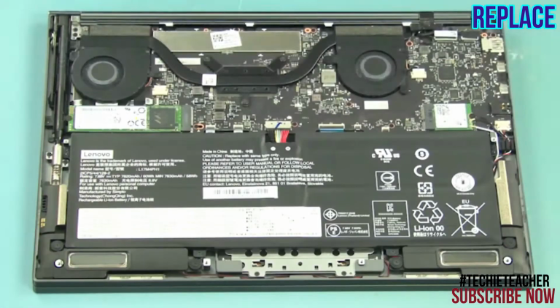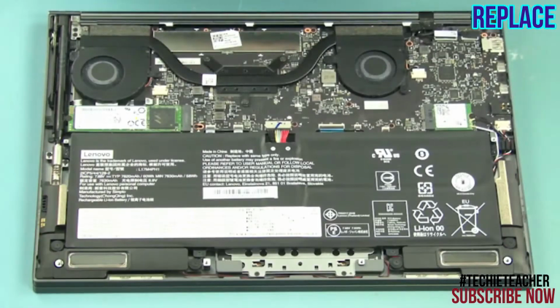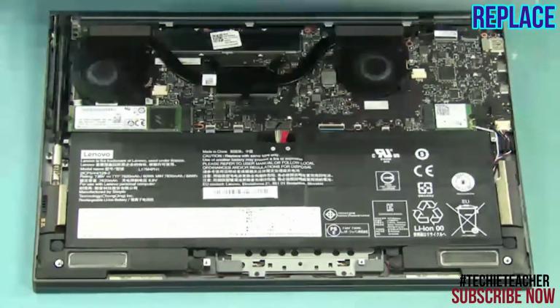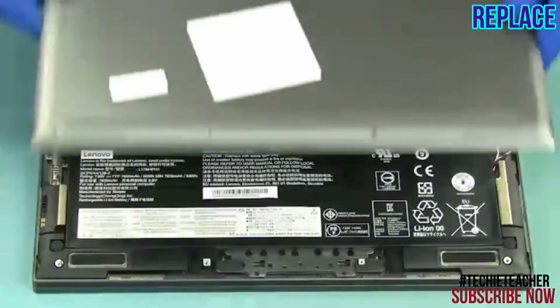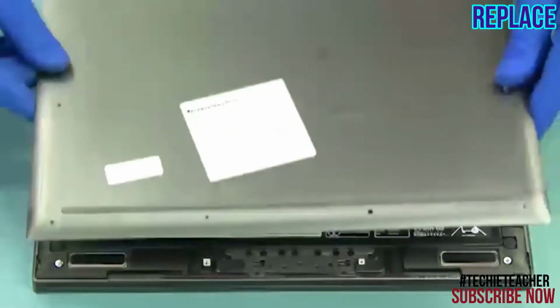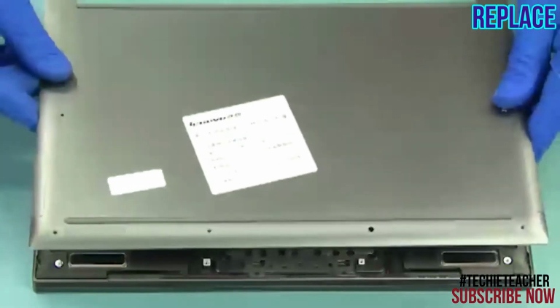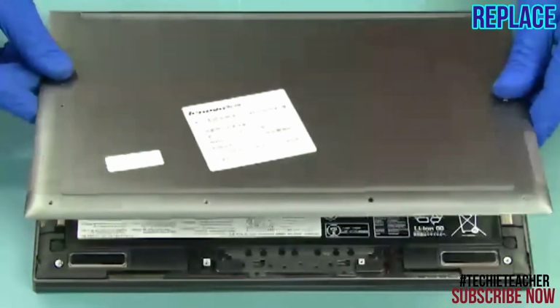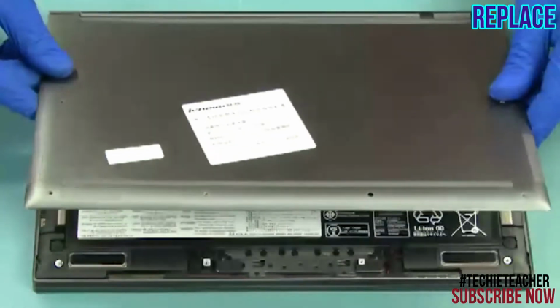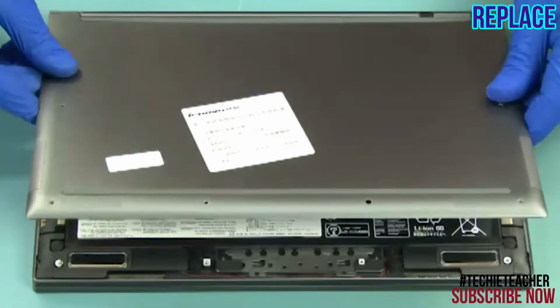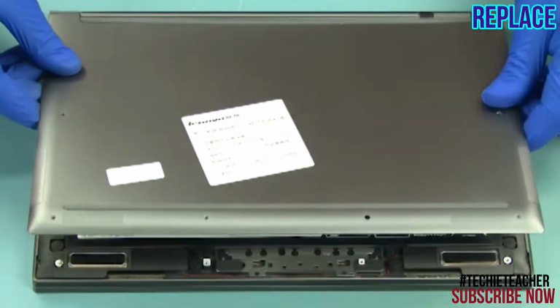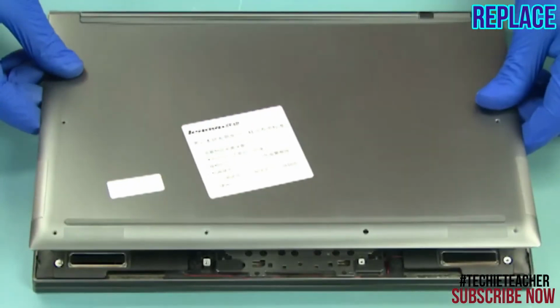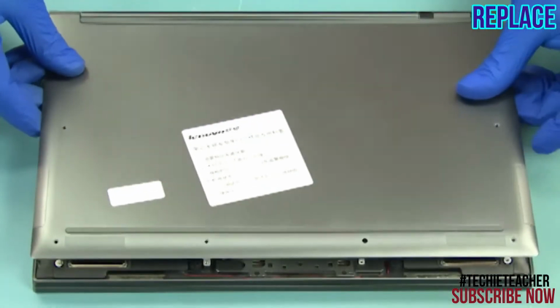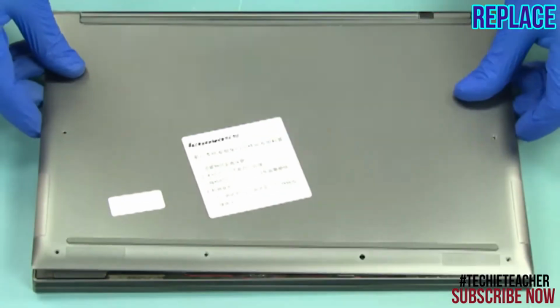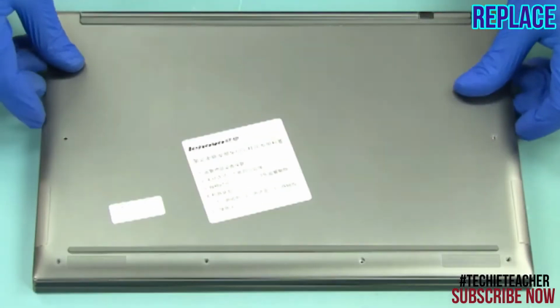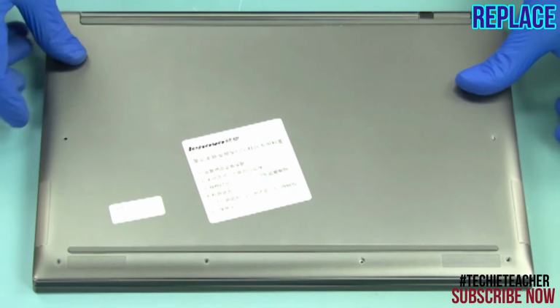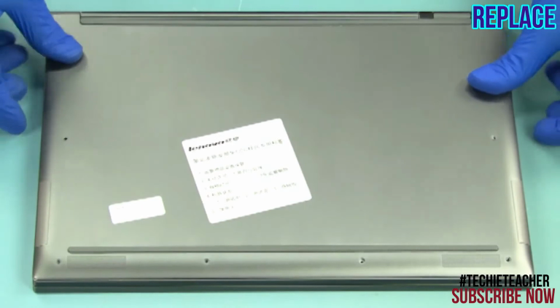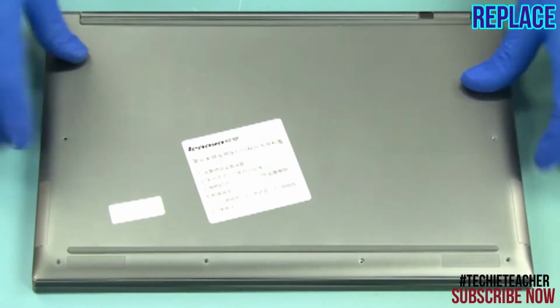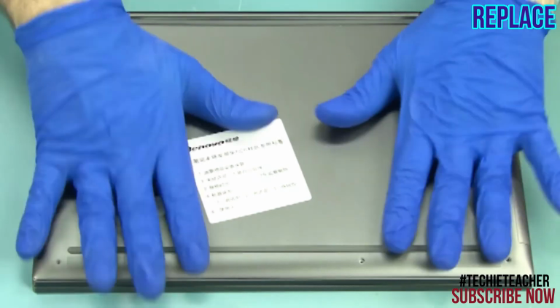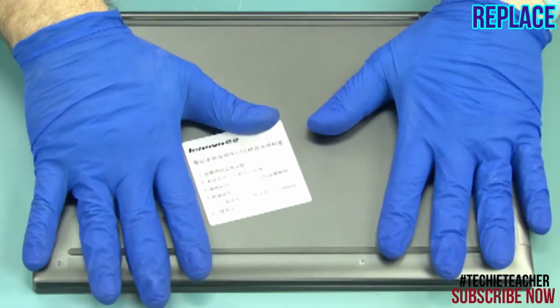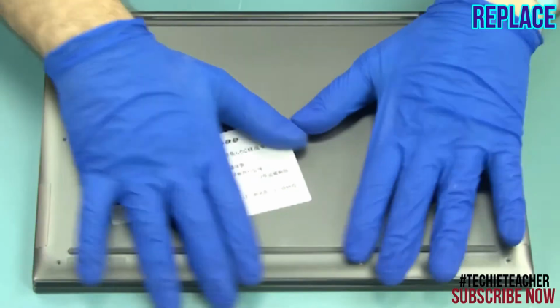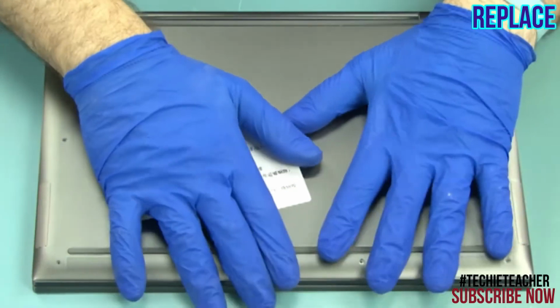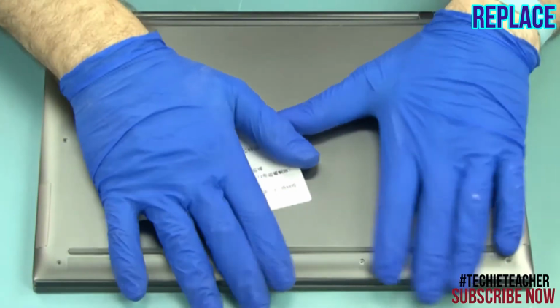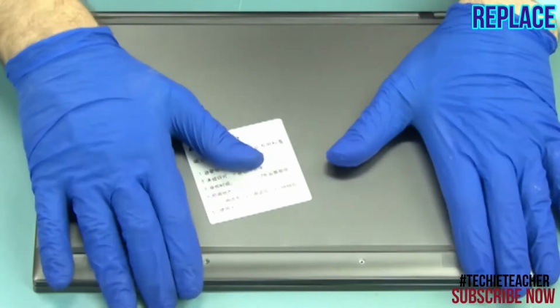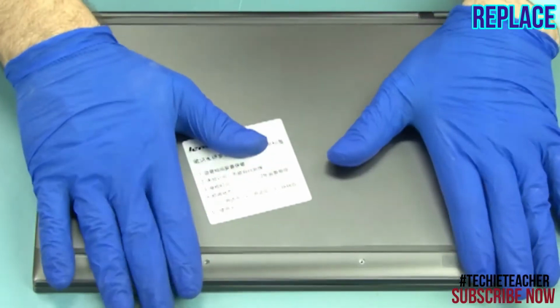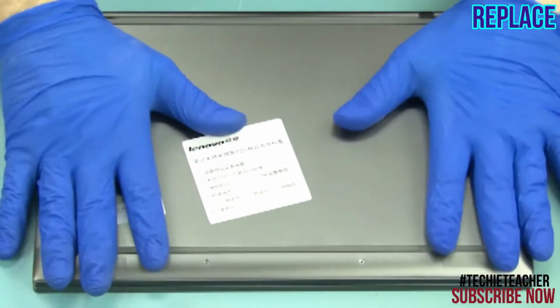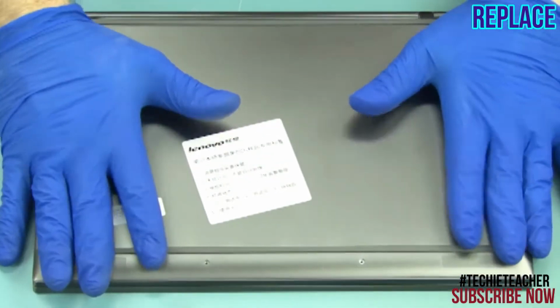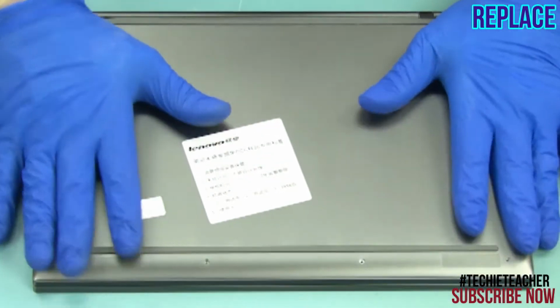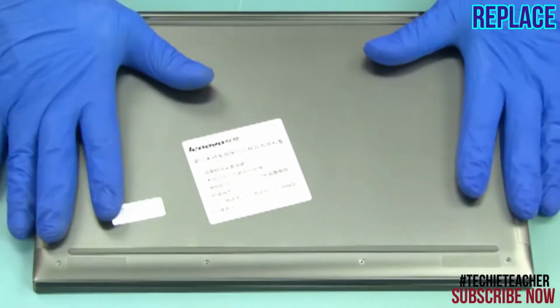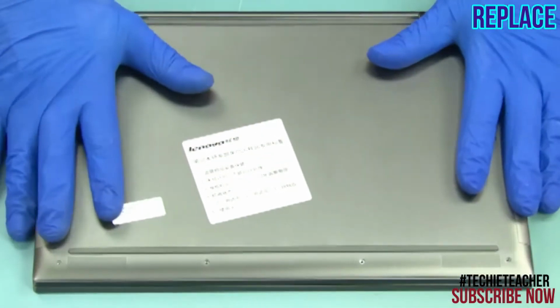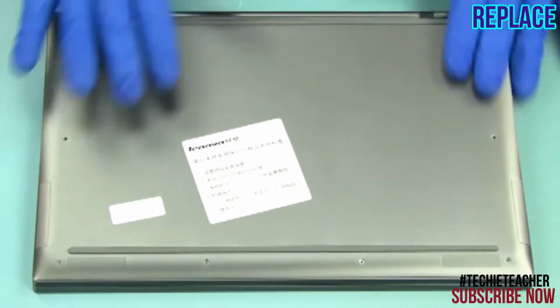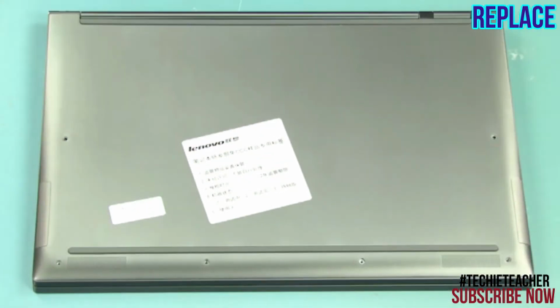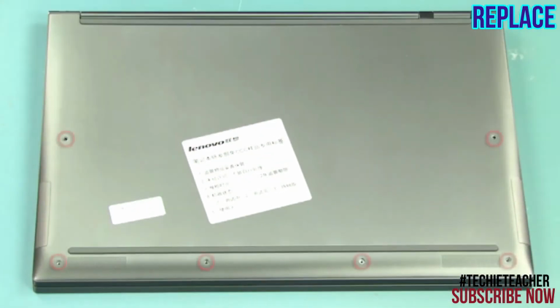Lay the cover into position. Press all around to snap the cover into place.